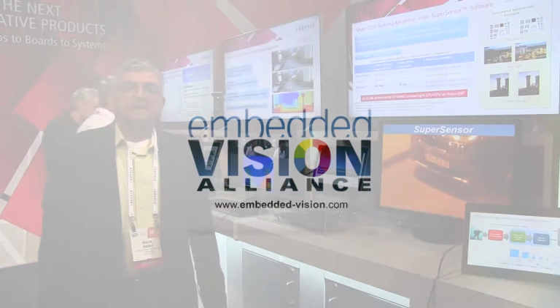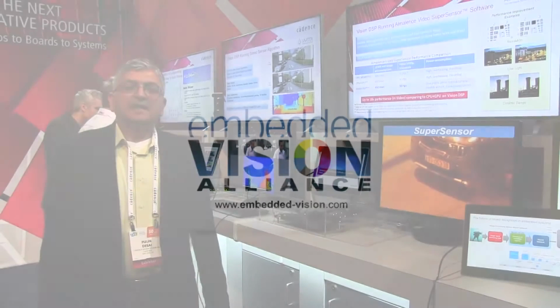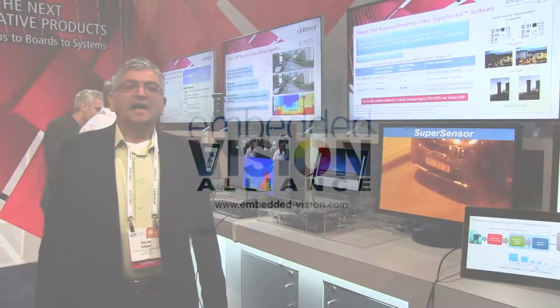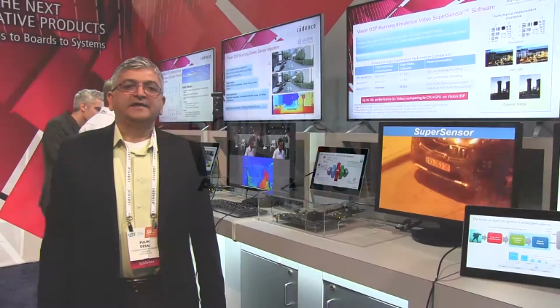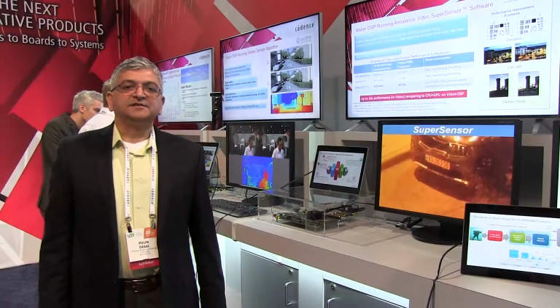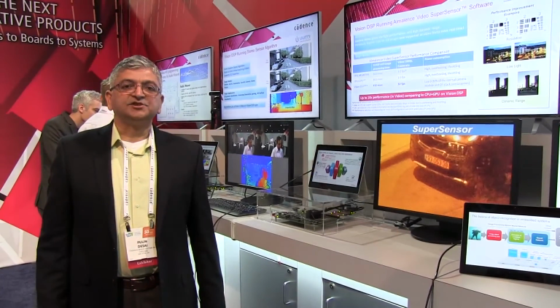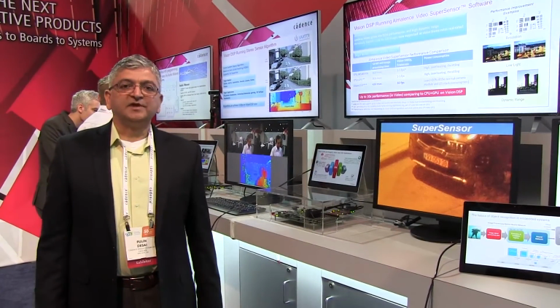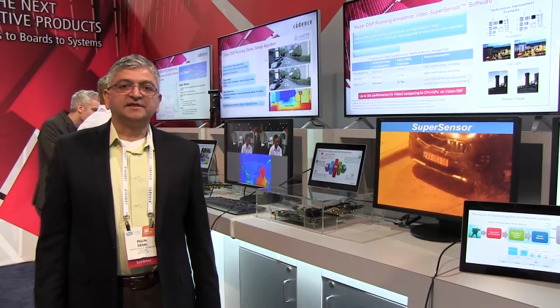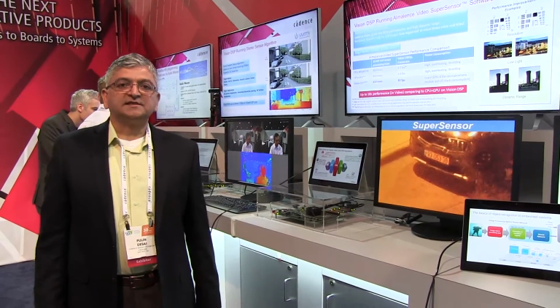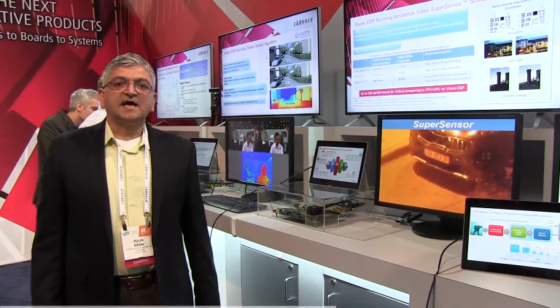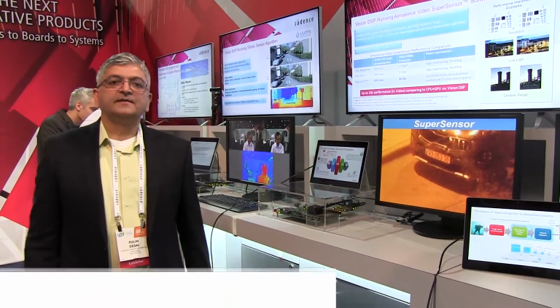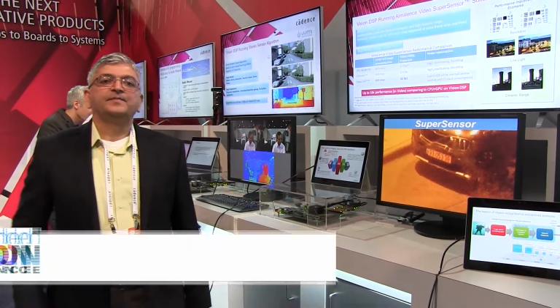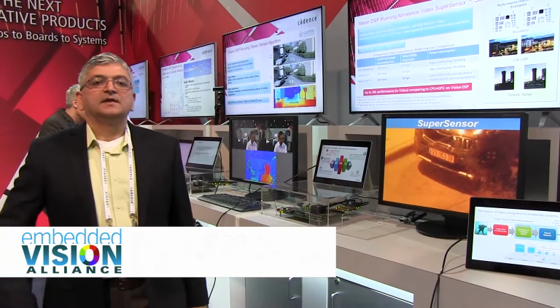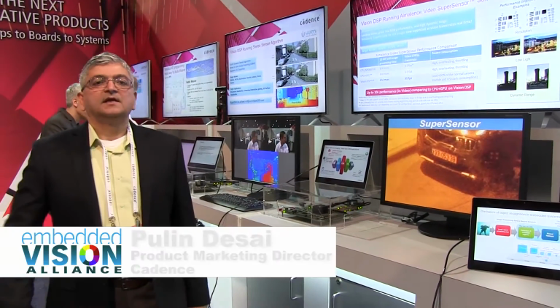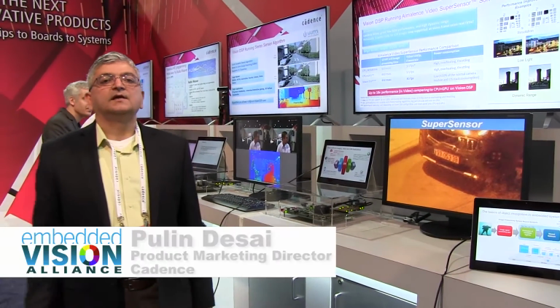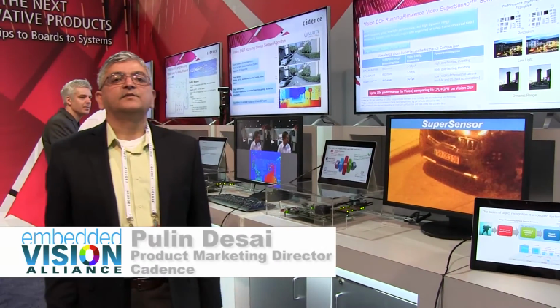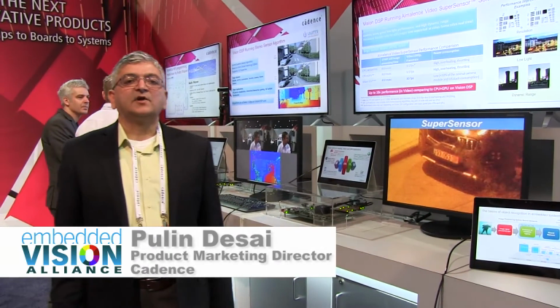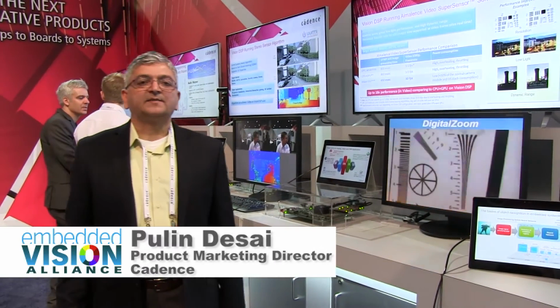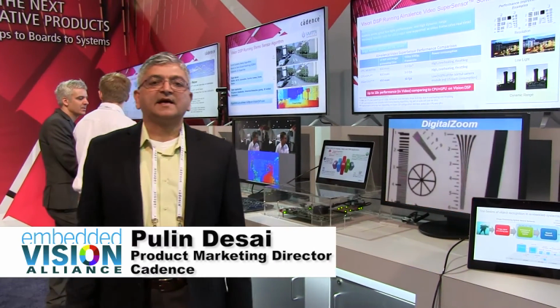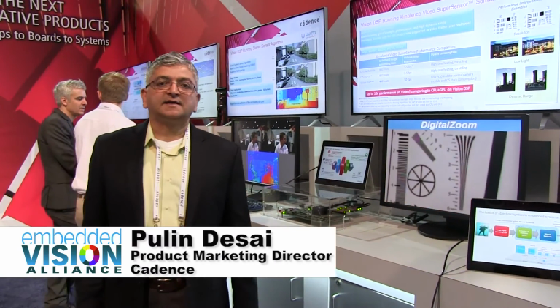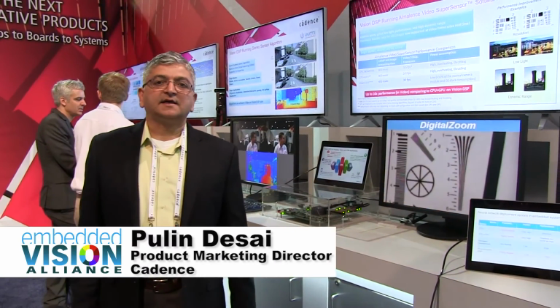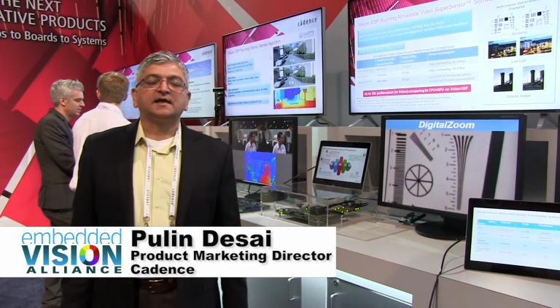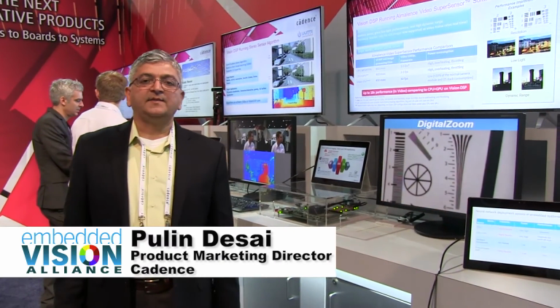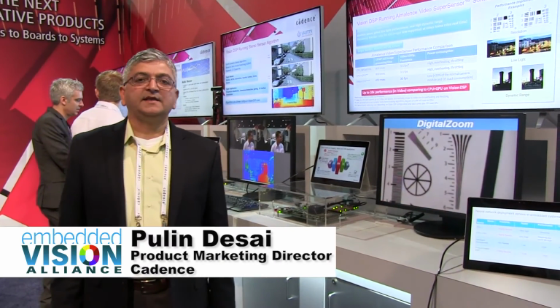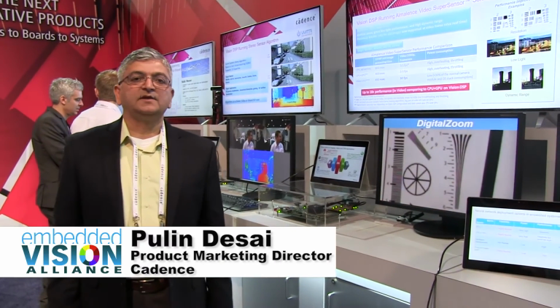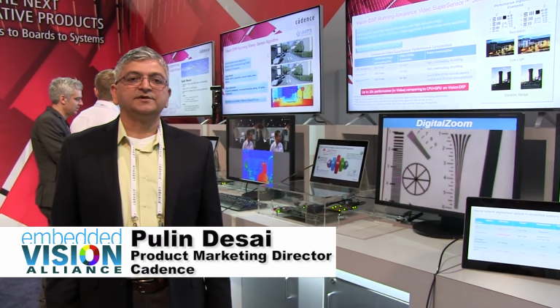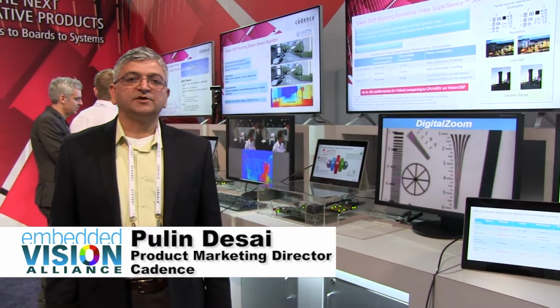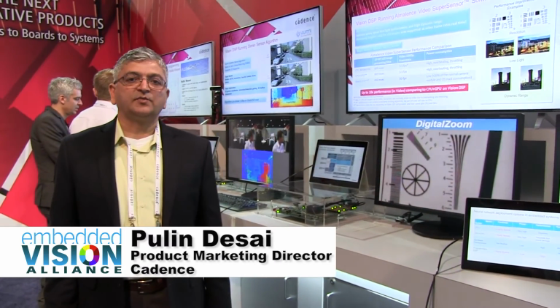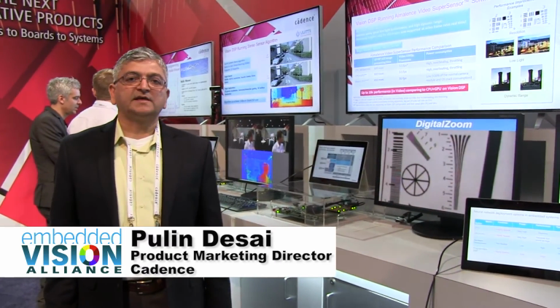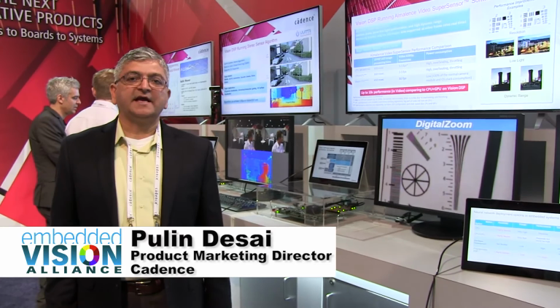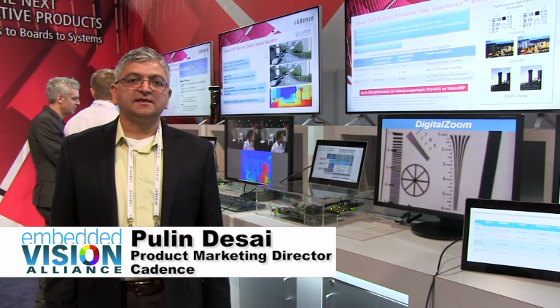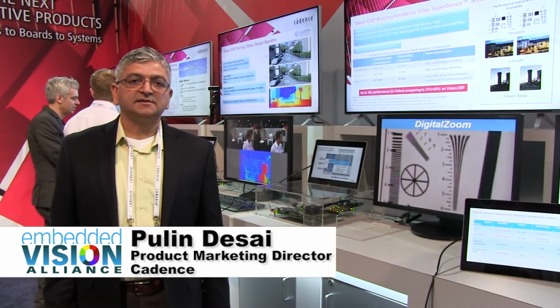Hi, this is Pullin Desai, Product Marketing Director, Imaging and Vision Group at Cadence.